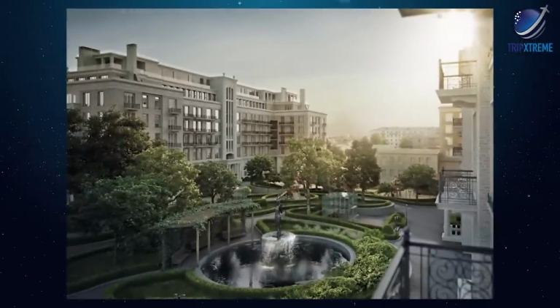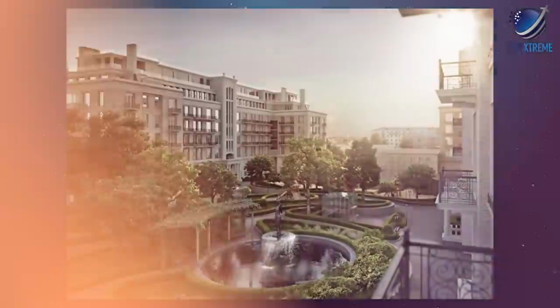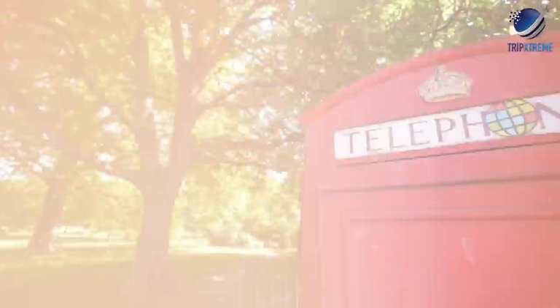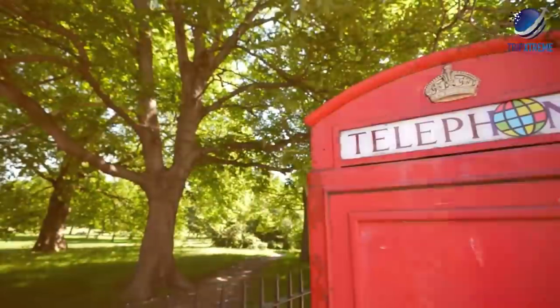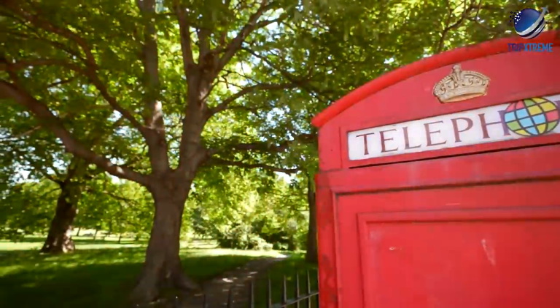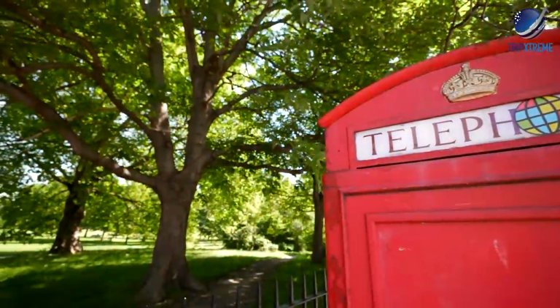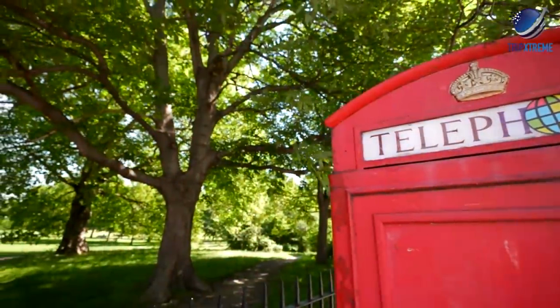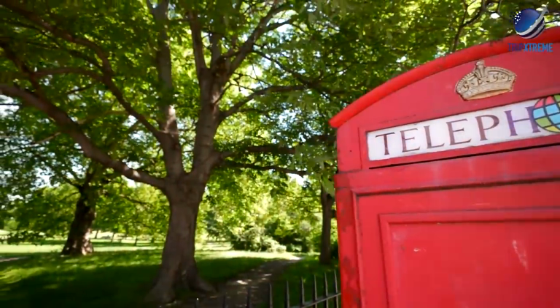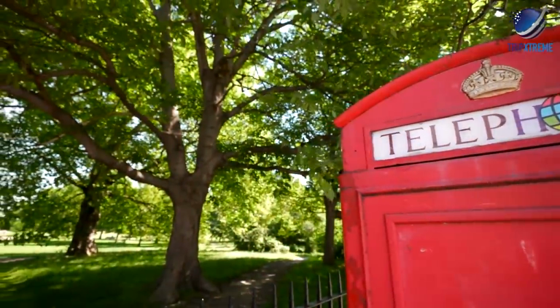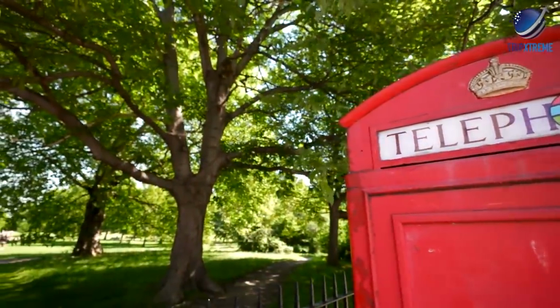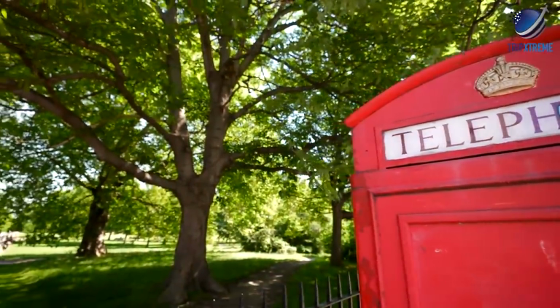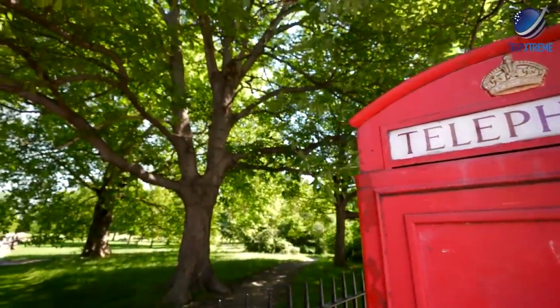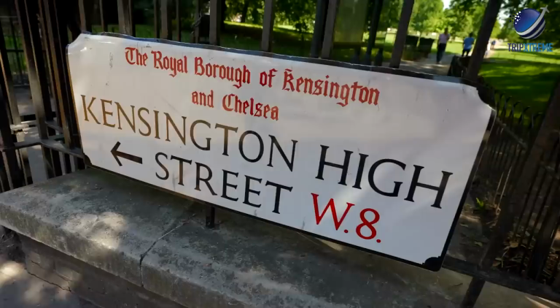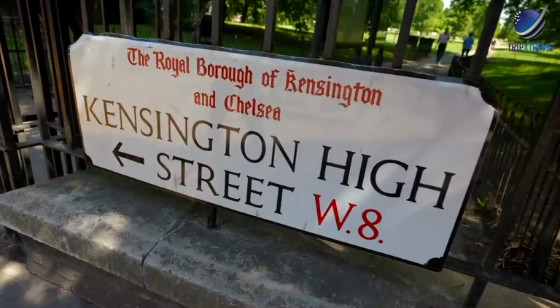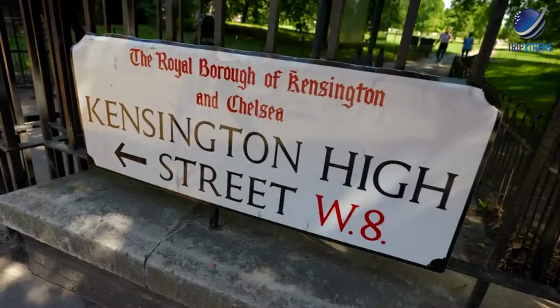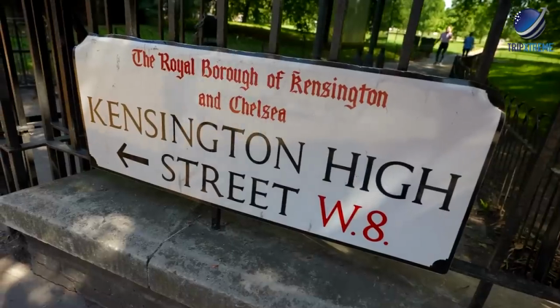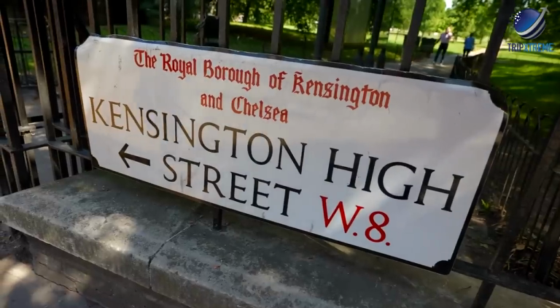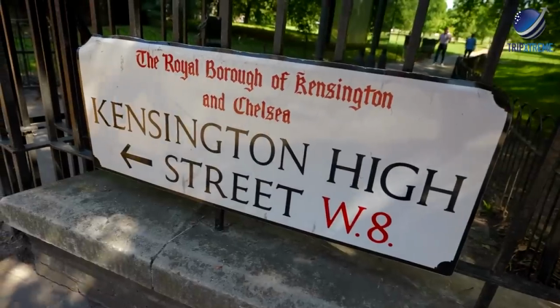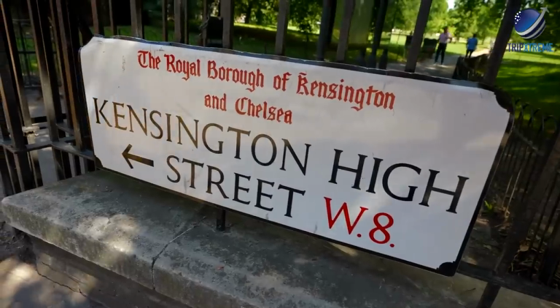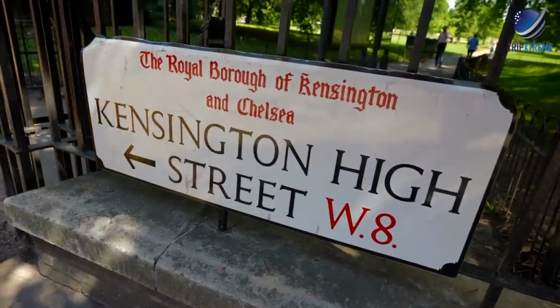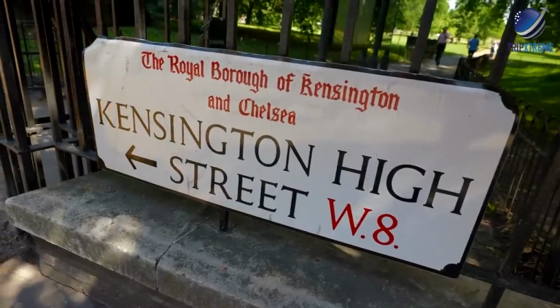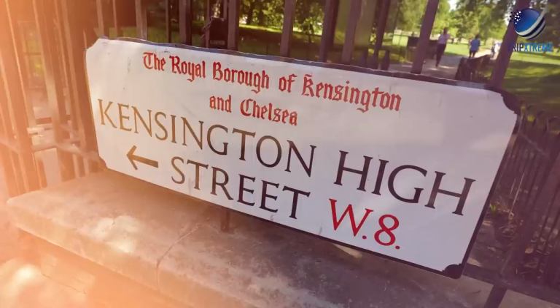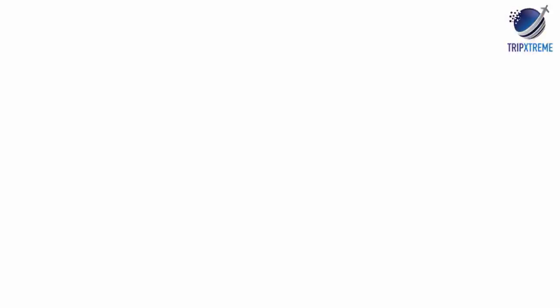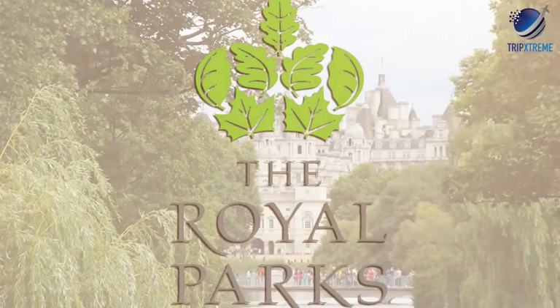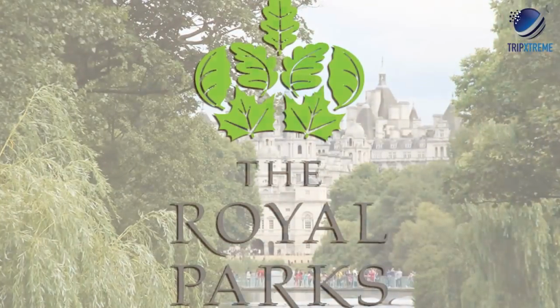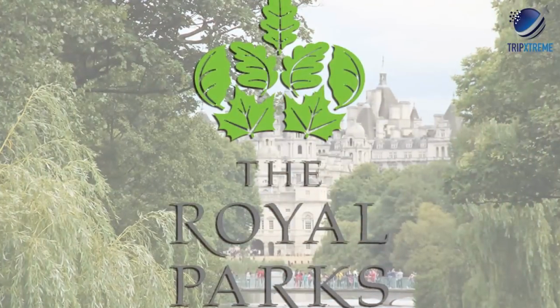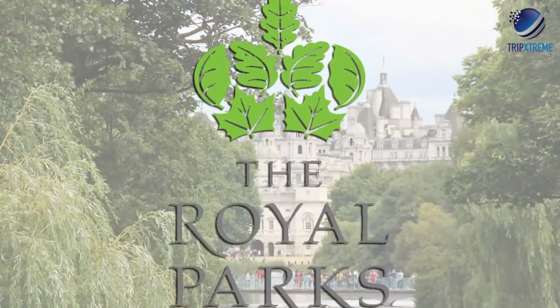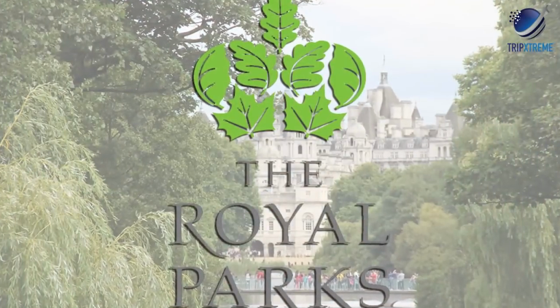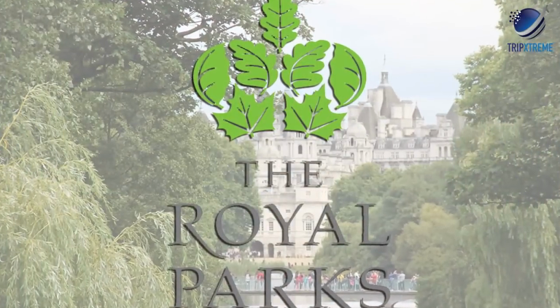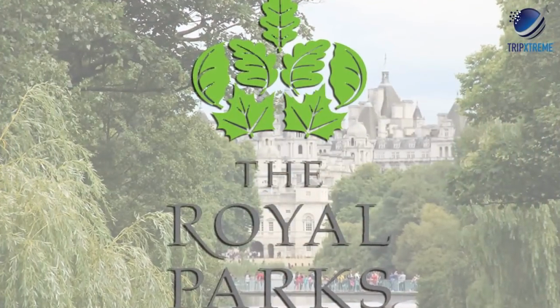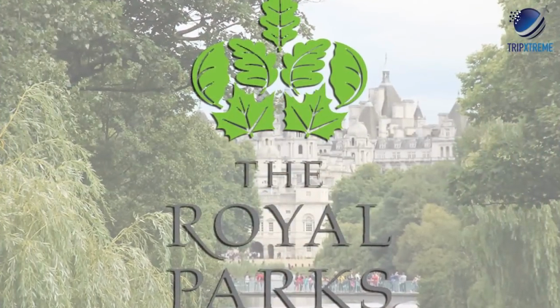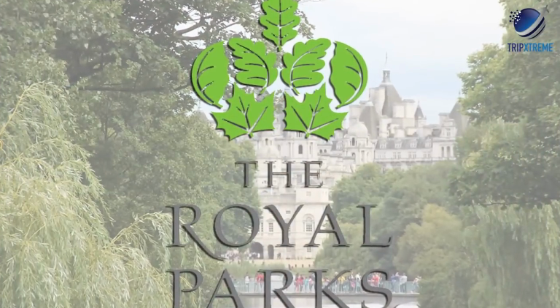Hyde Park is free to all visitors and is open year-round from 5am to midnight, while Kensington Gardens opens at 6am daily. To find out more about seasonal events and other parks around London, visit the Royal Parks website.